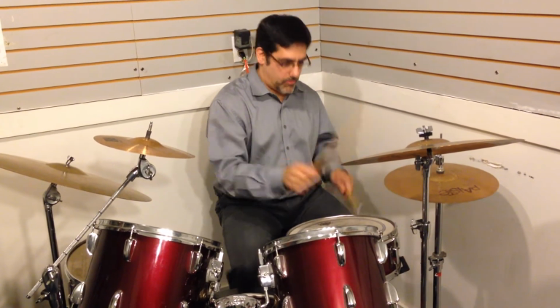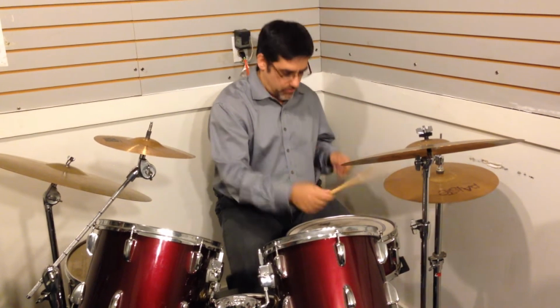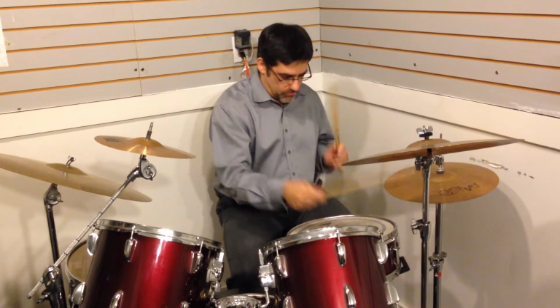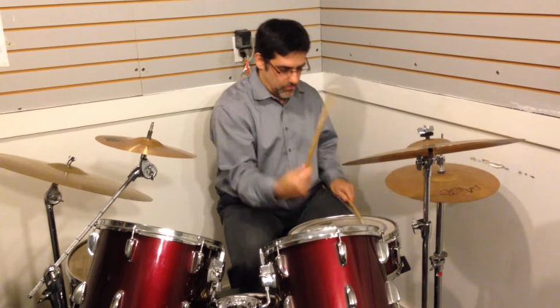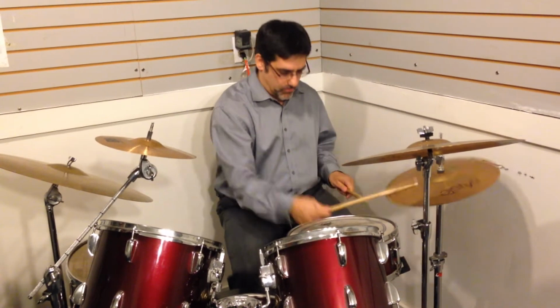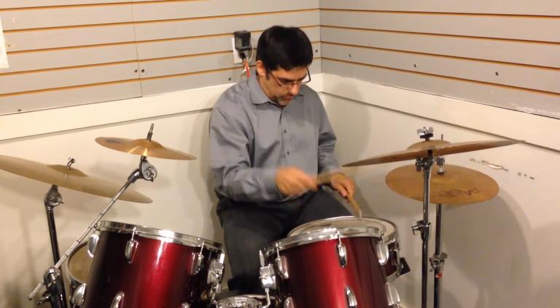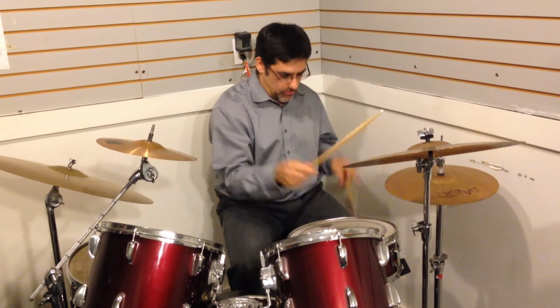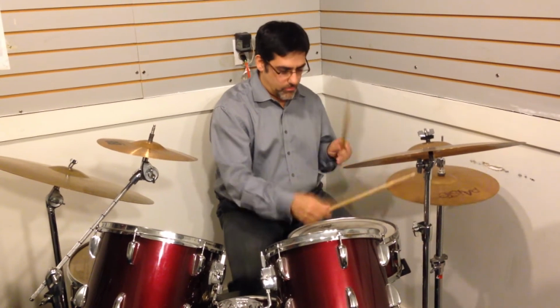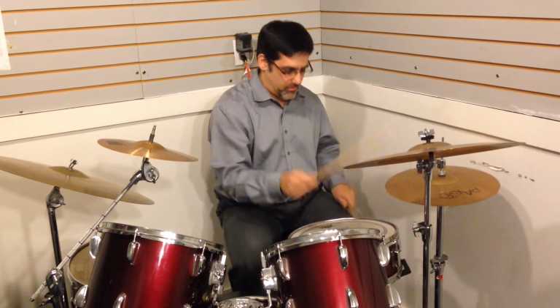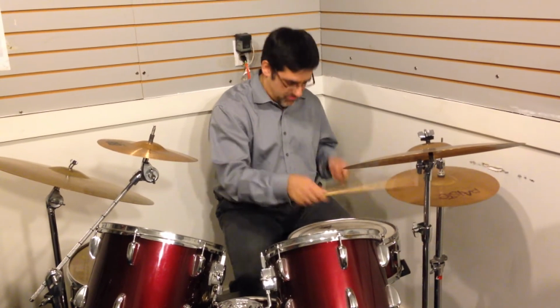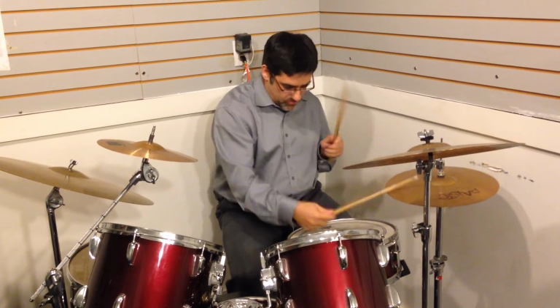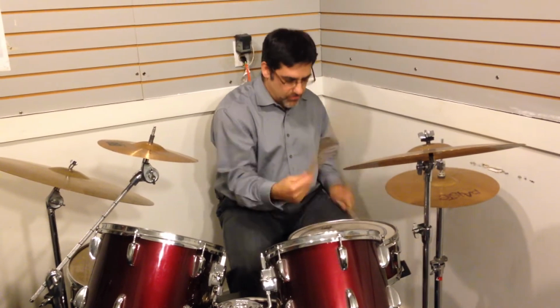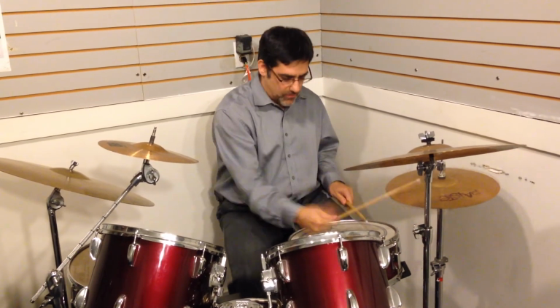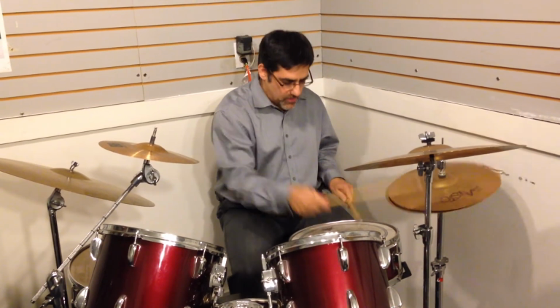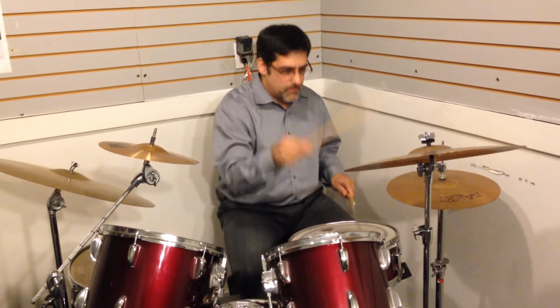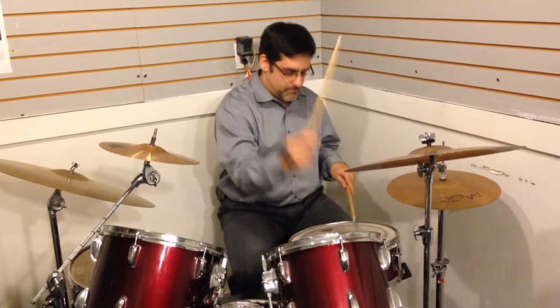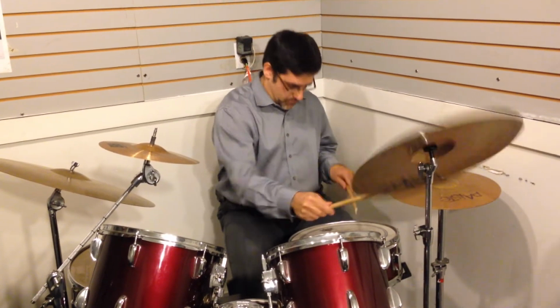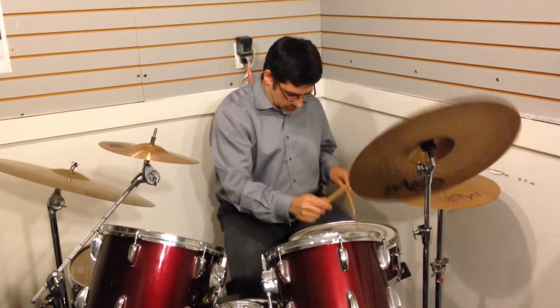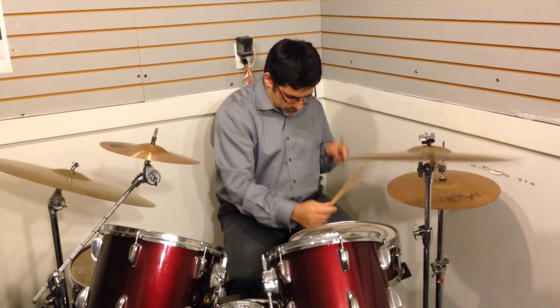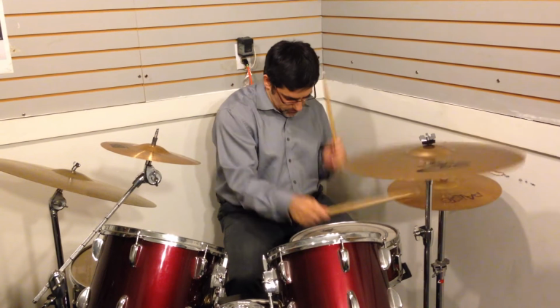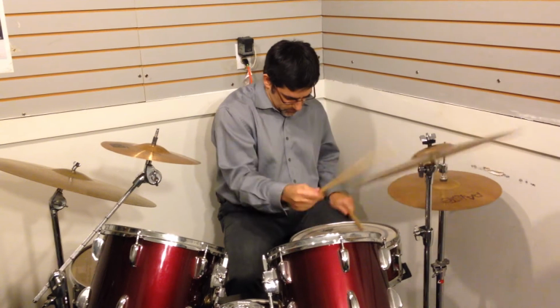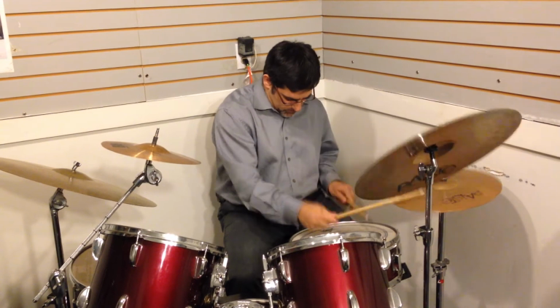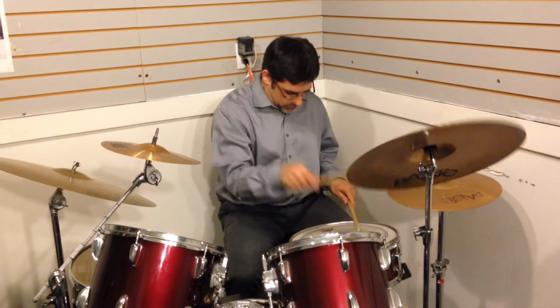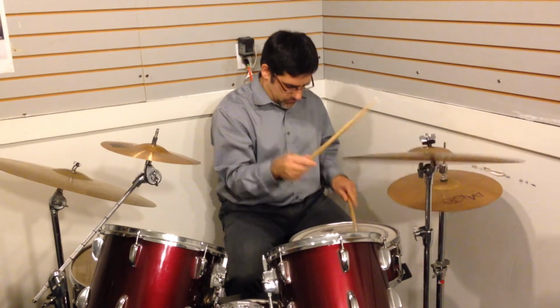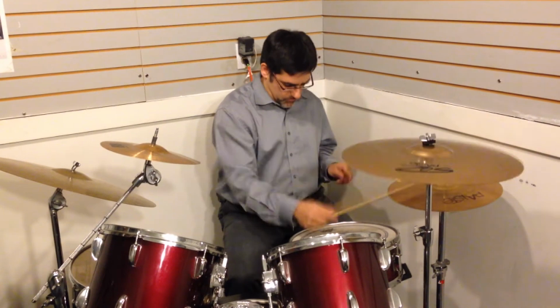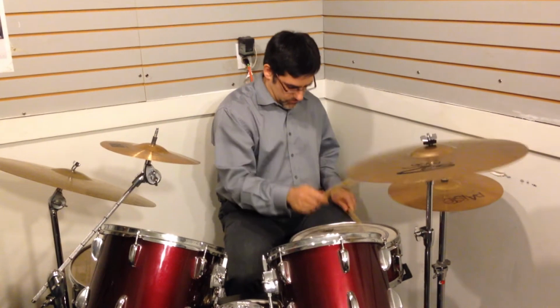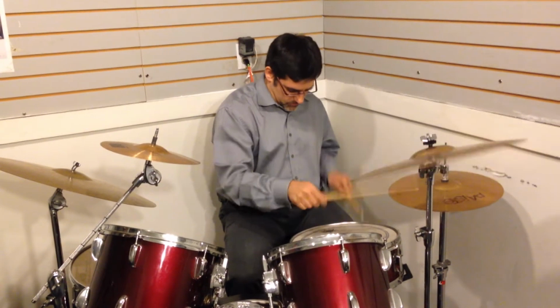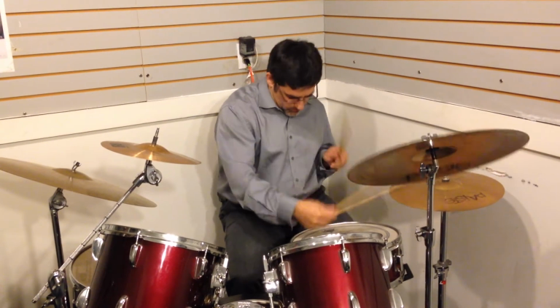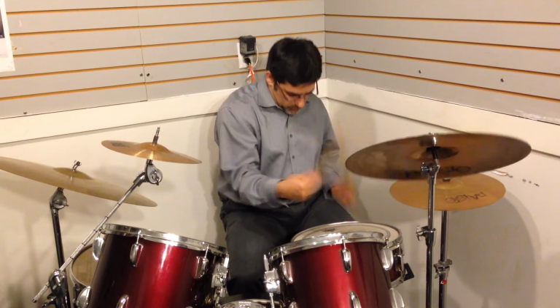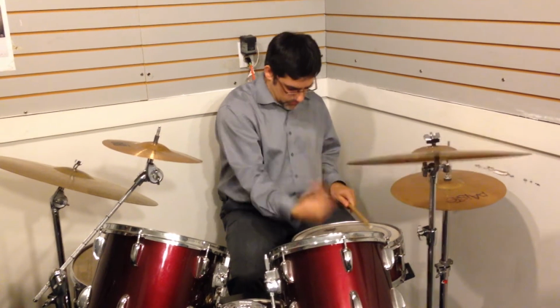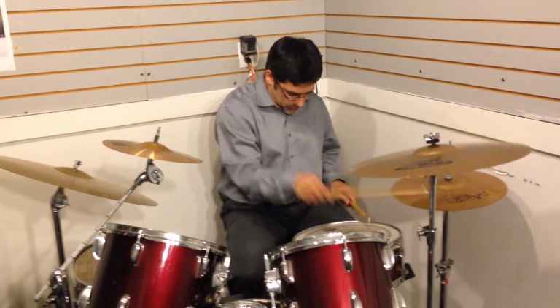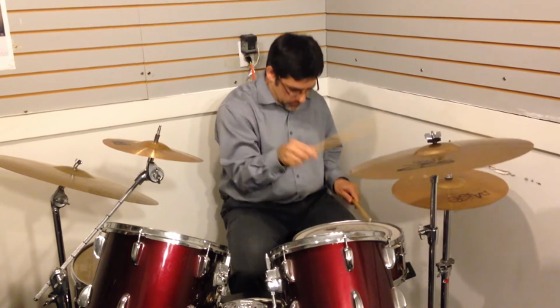Centerless music — you become your drum head. We'll be right back.